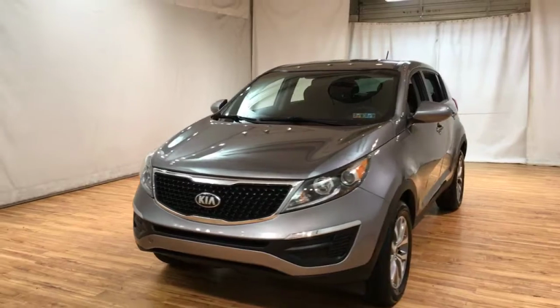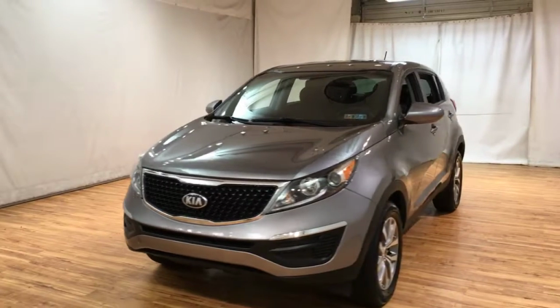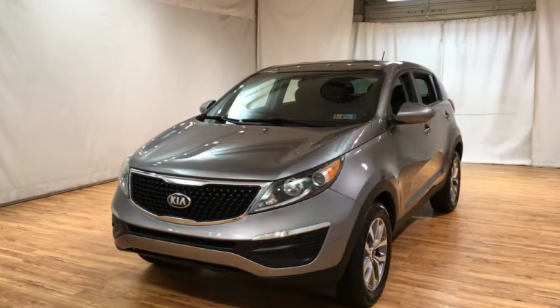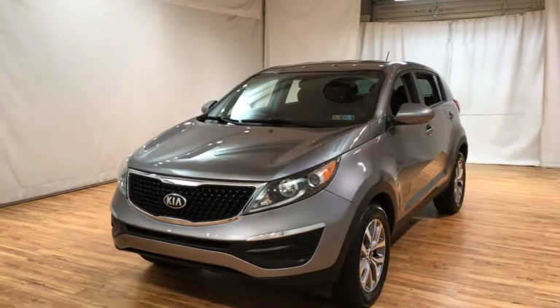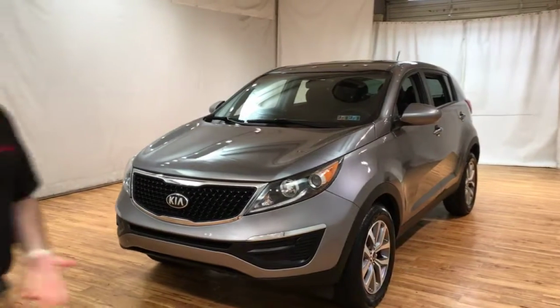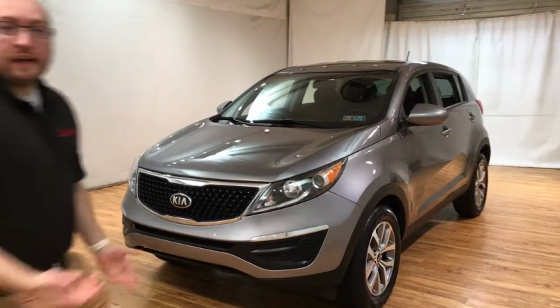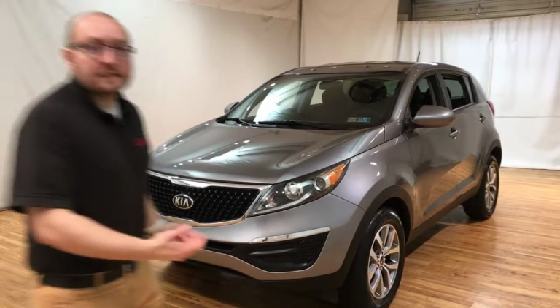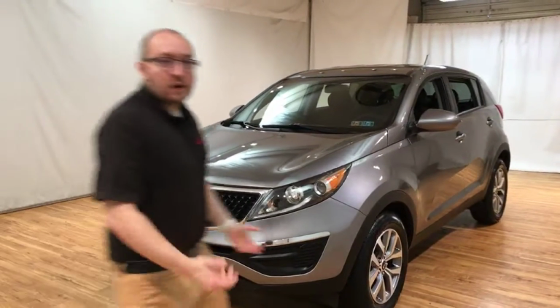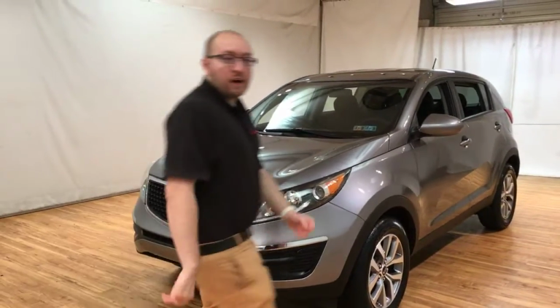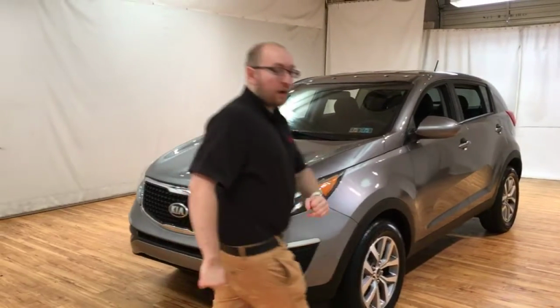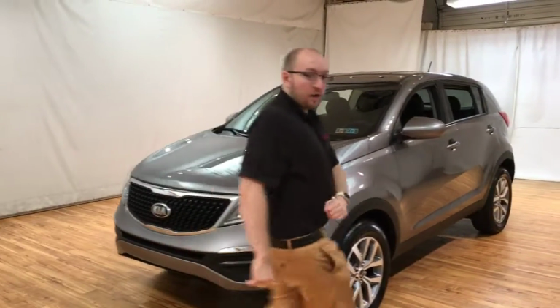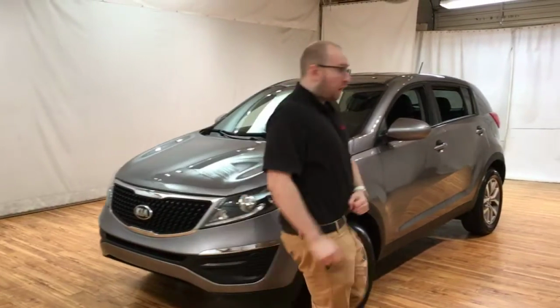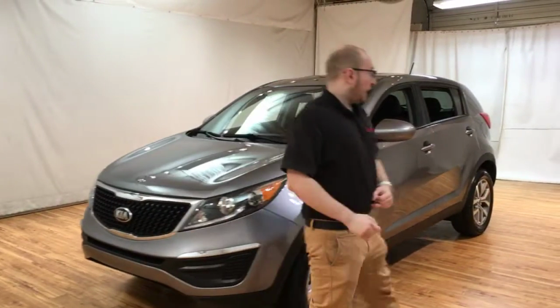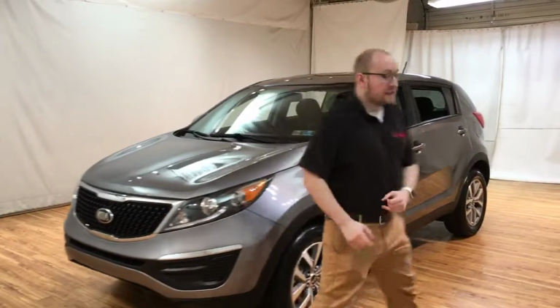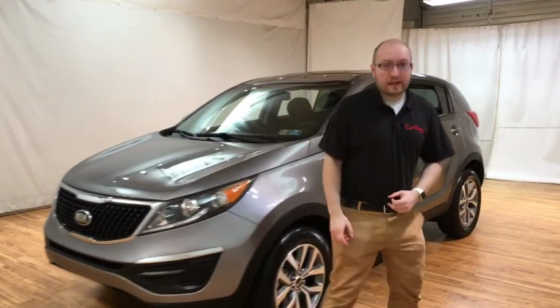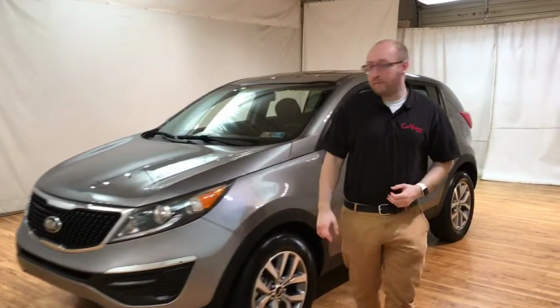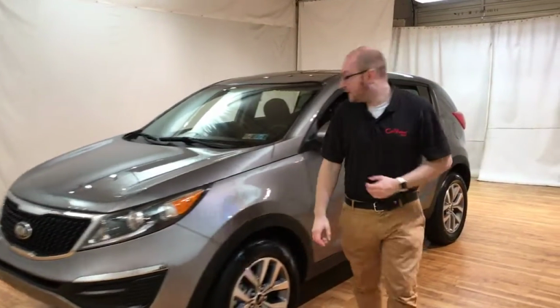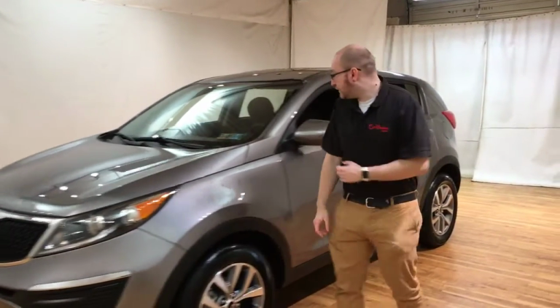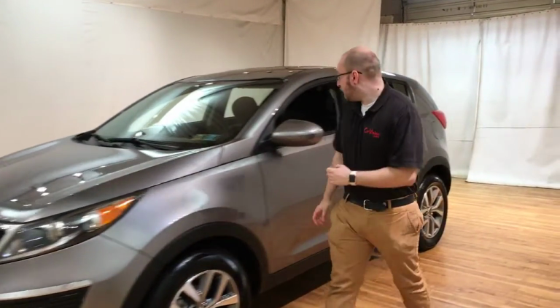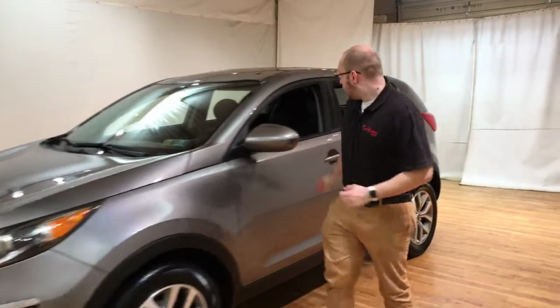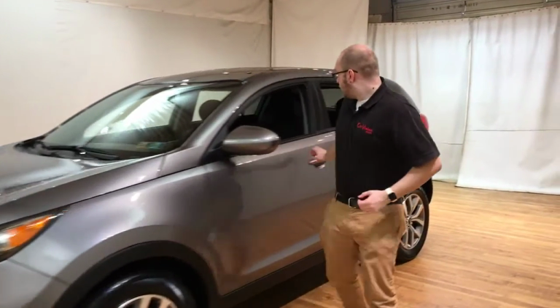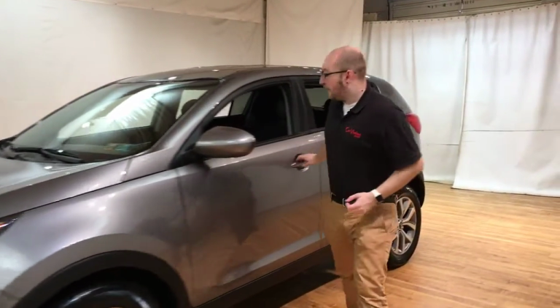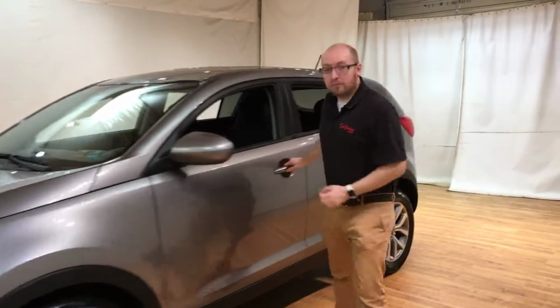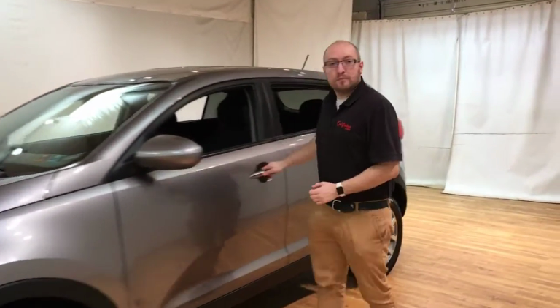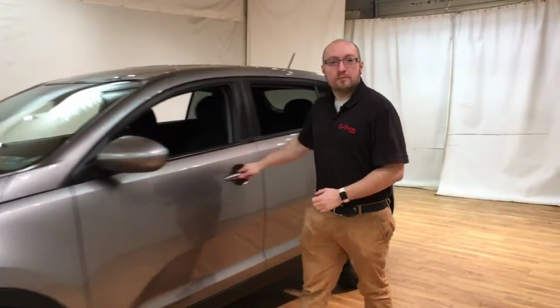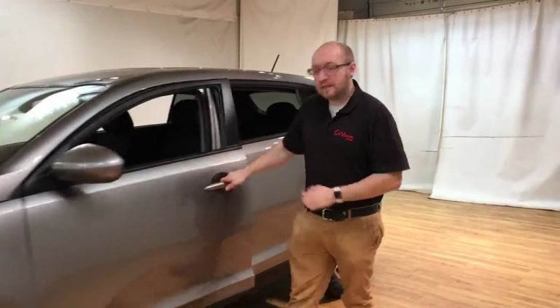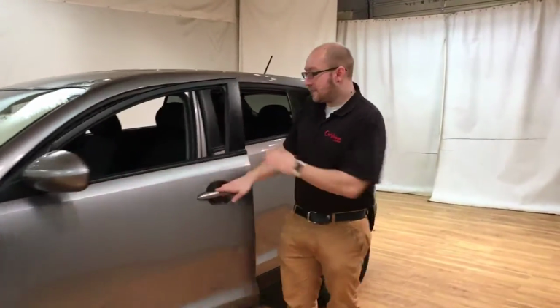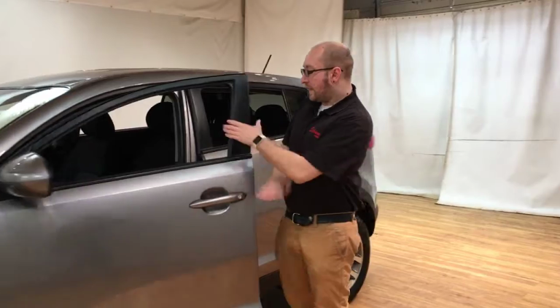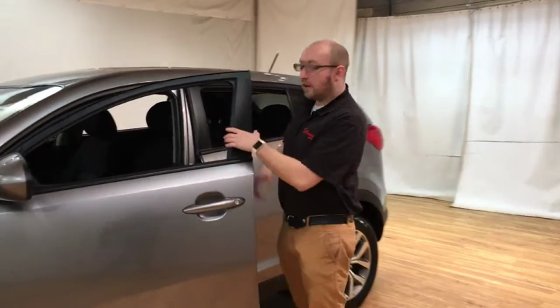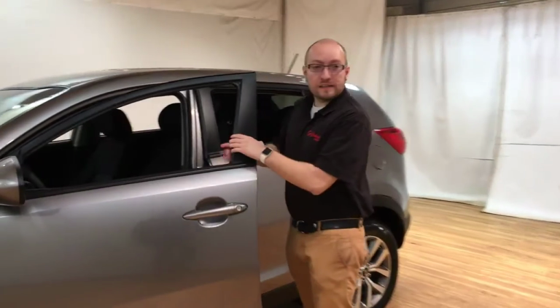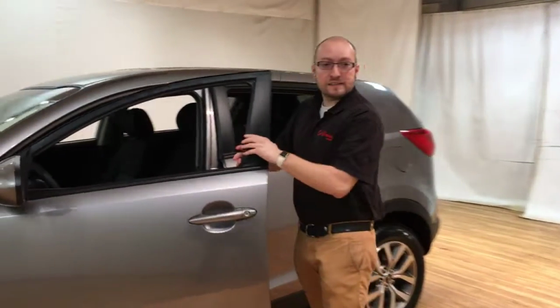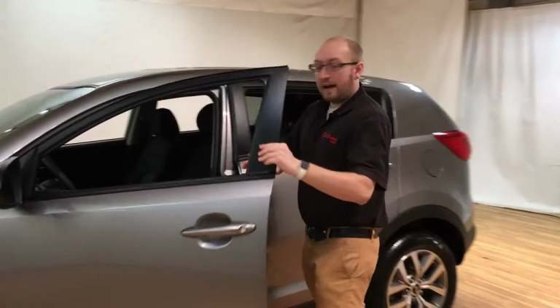It's a really nice car, guys. Let's take a look inside.